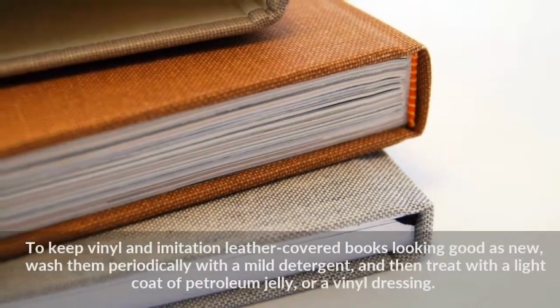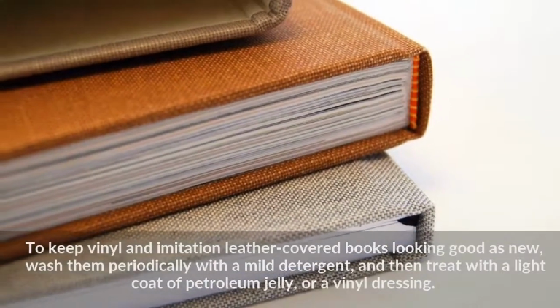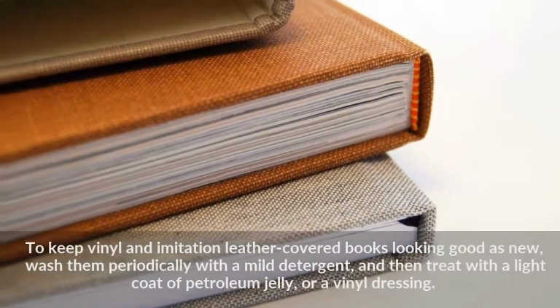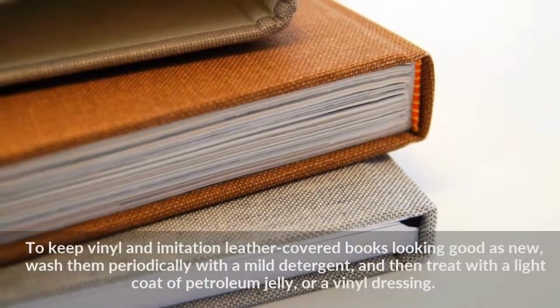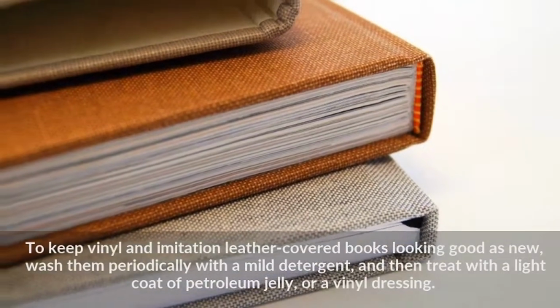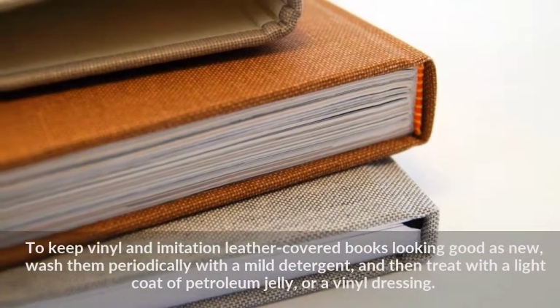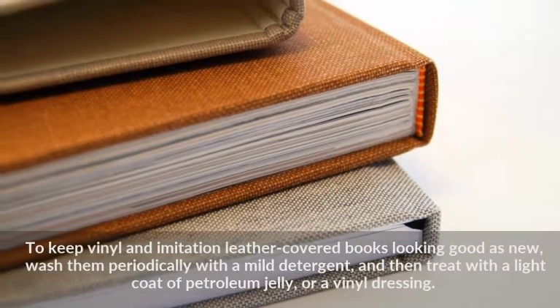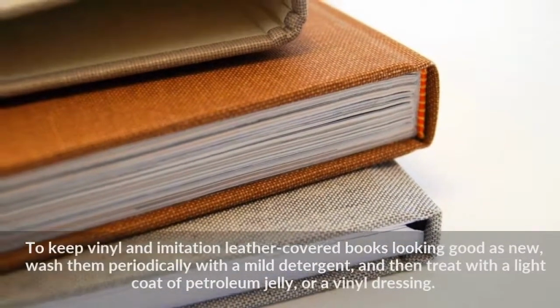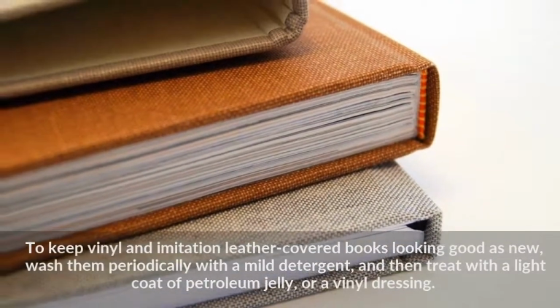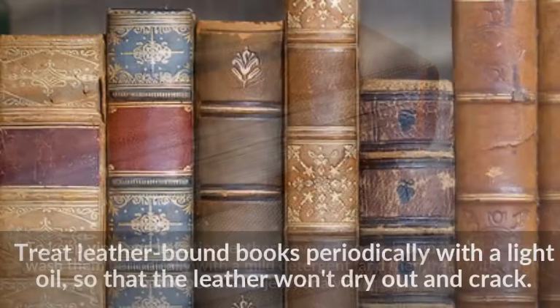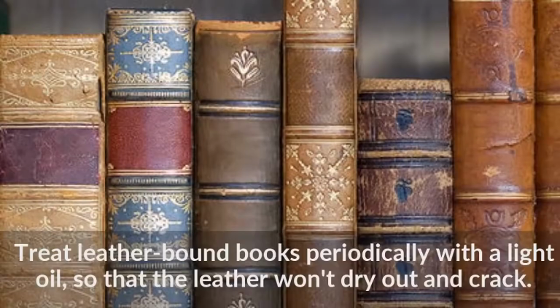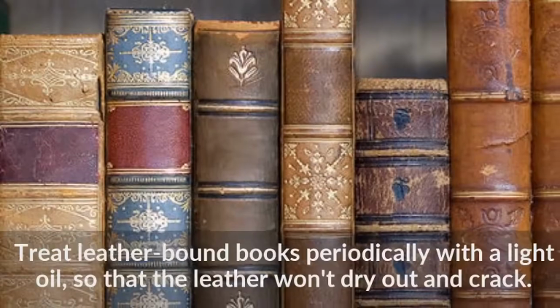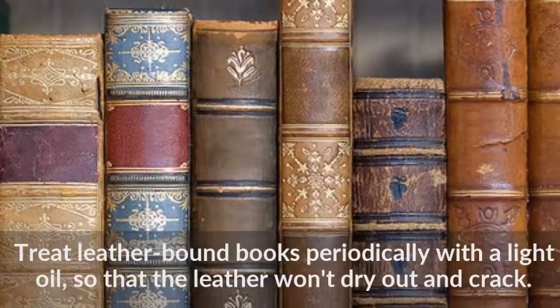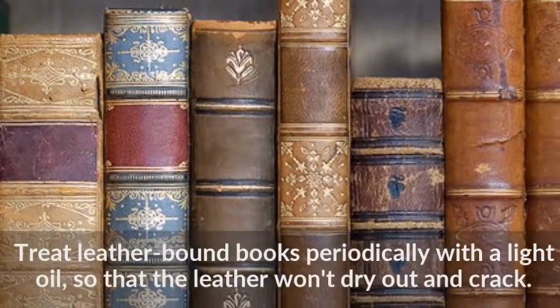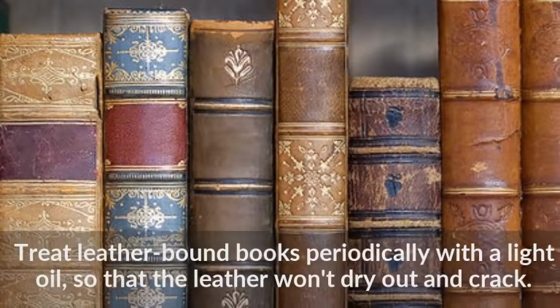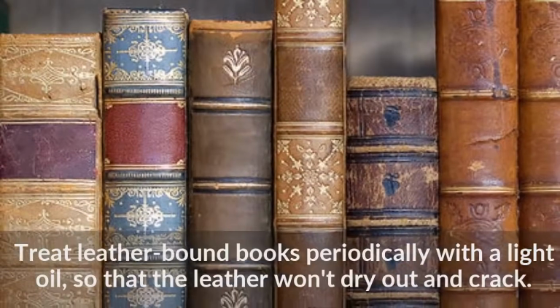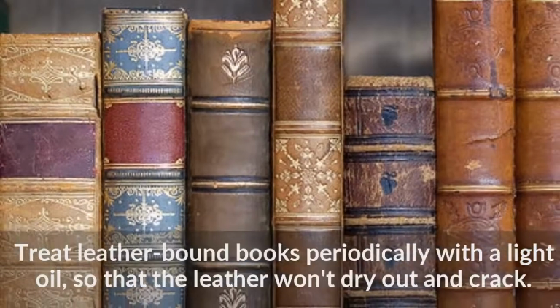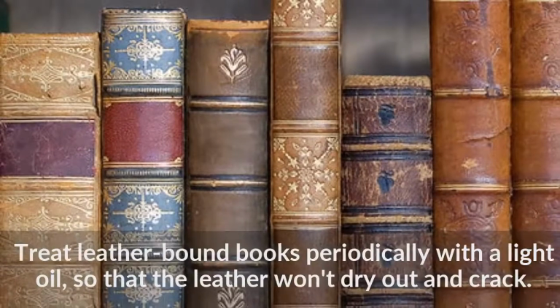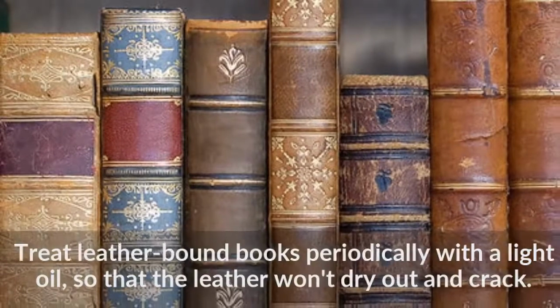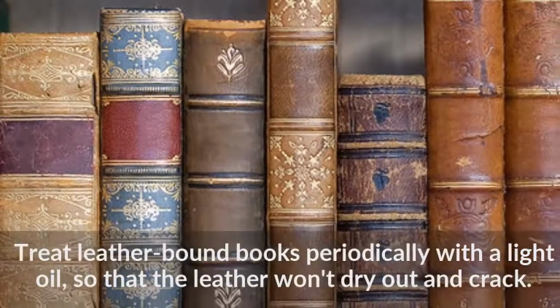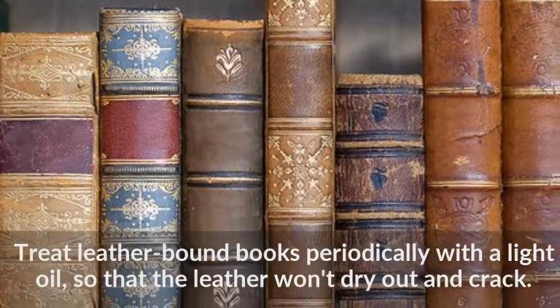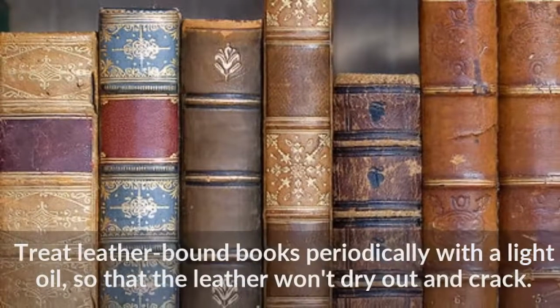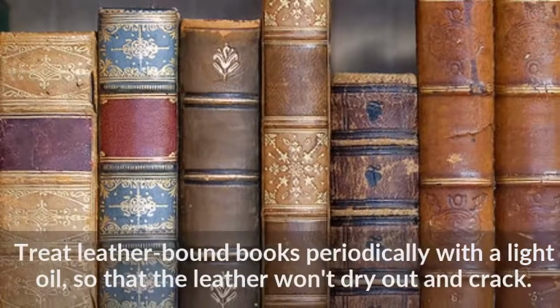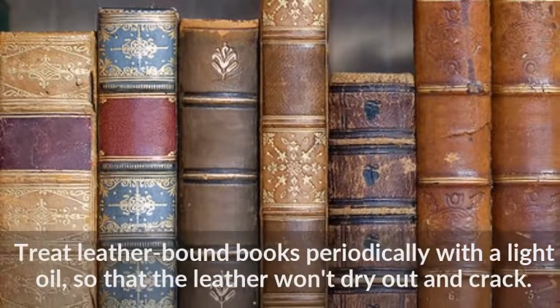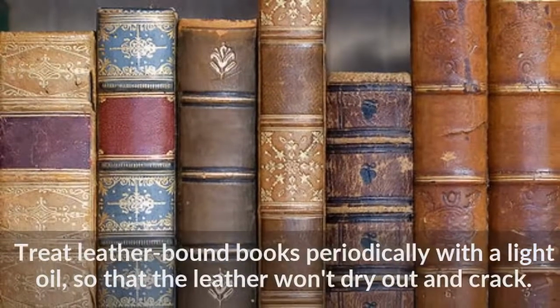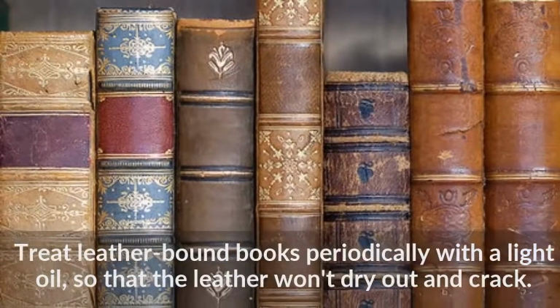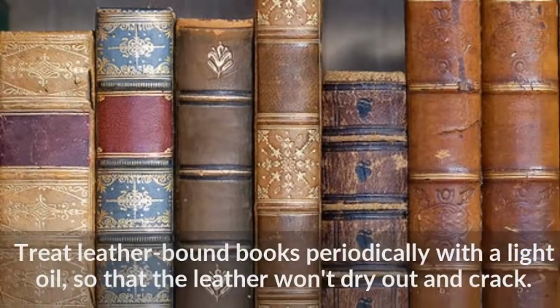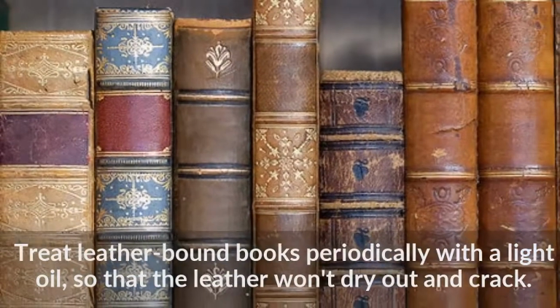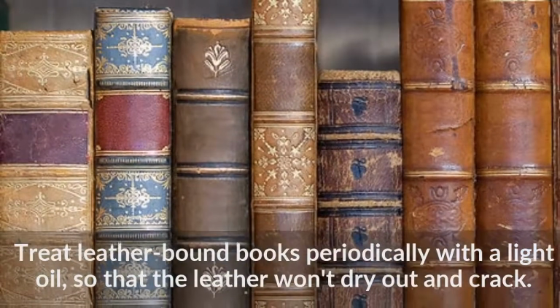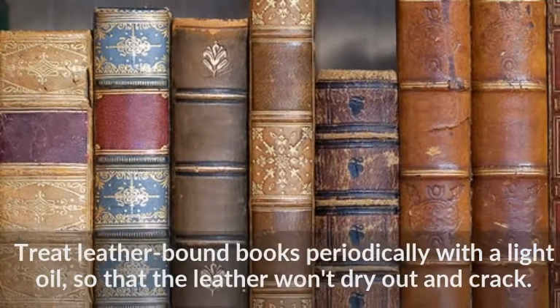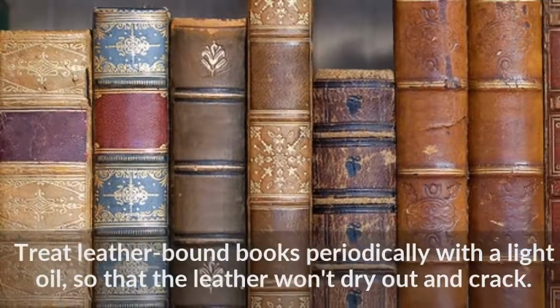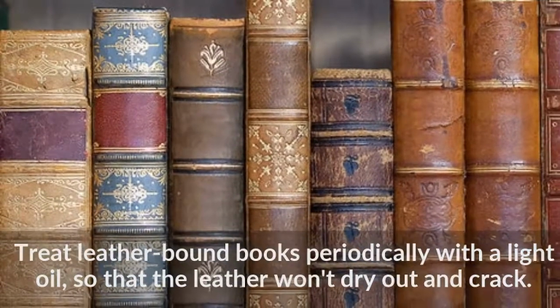Treat leather bound books periodically with a light oil so that the leather won't dry out and crack.